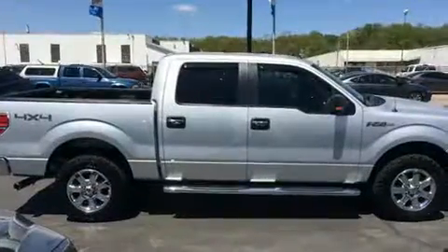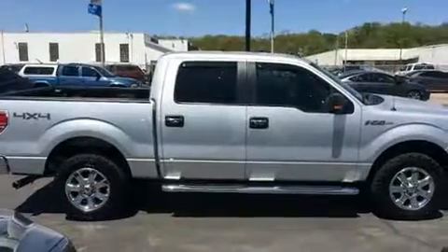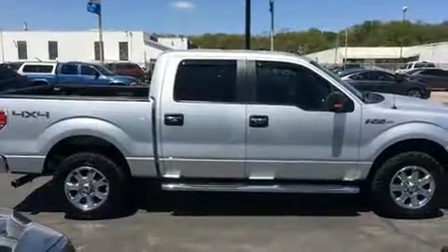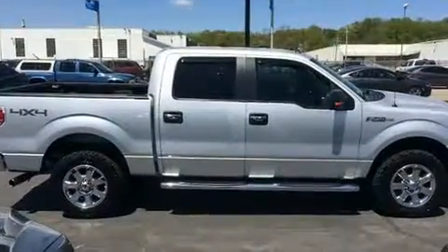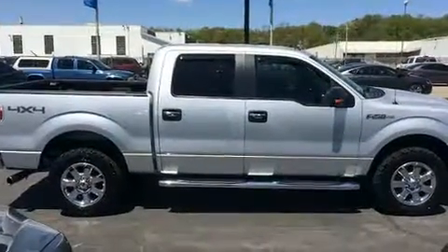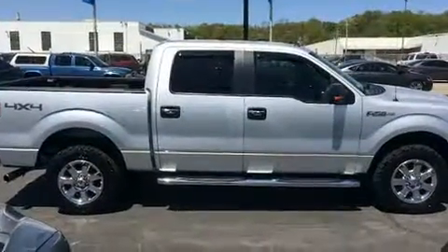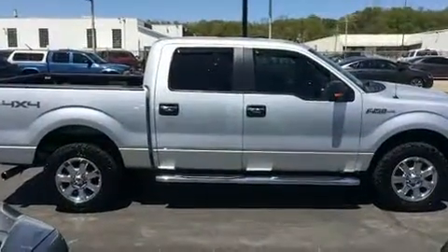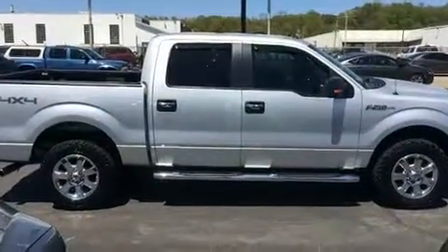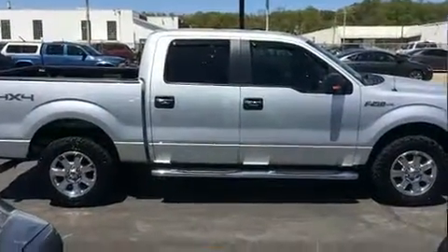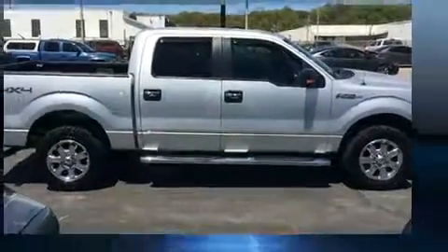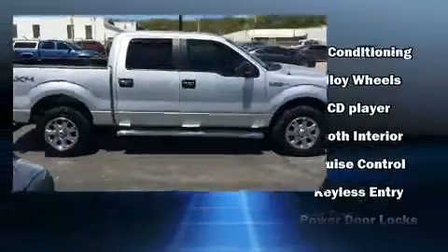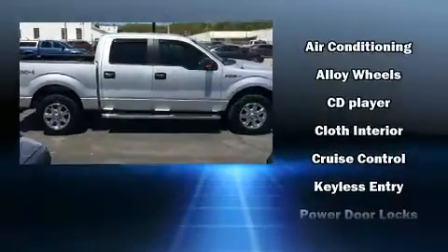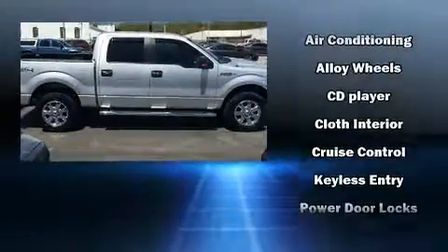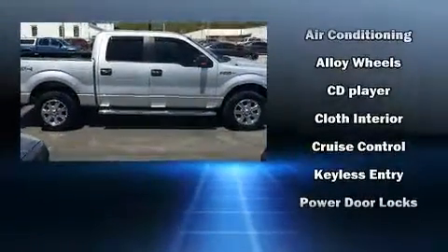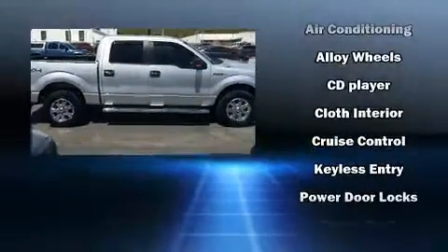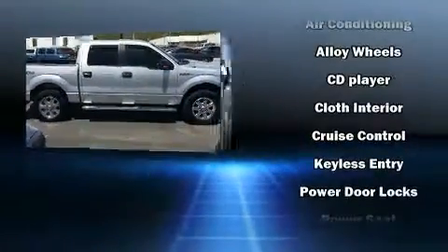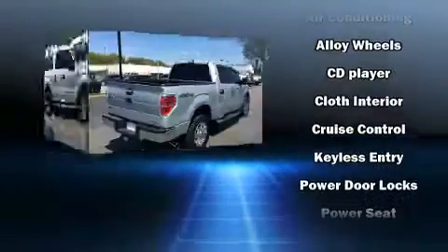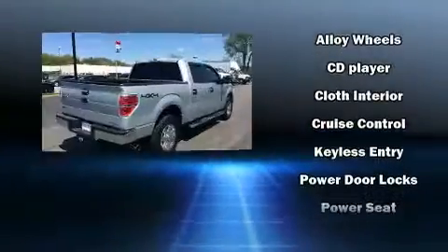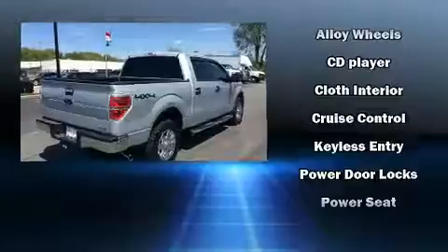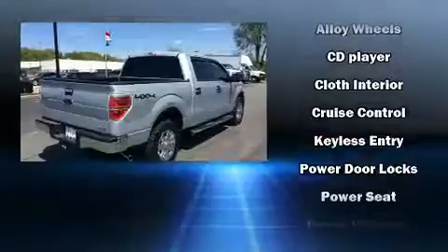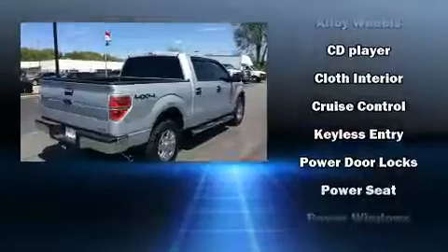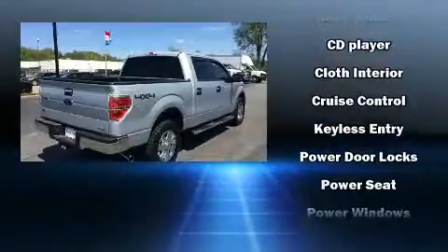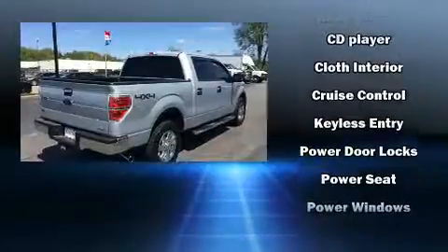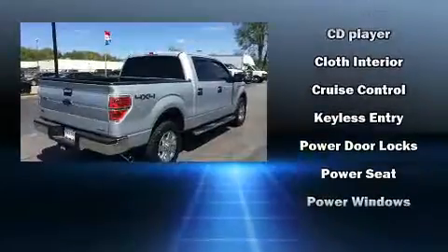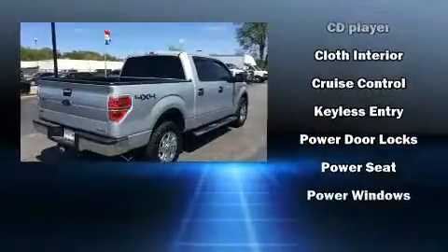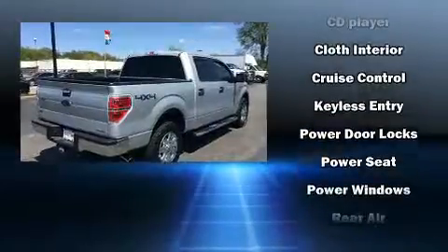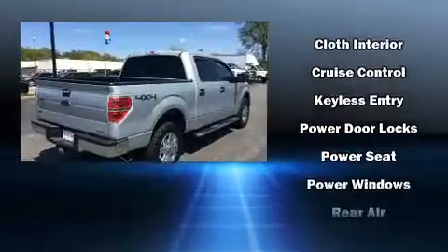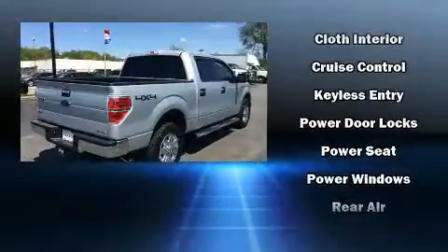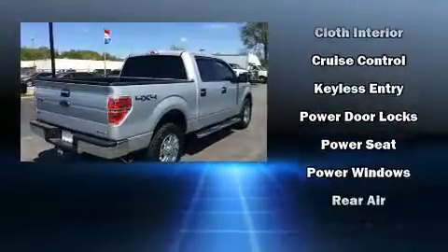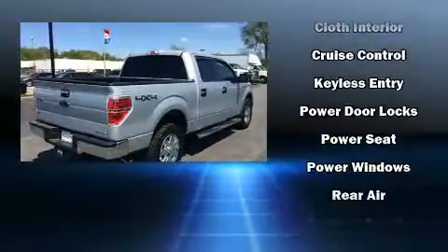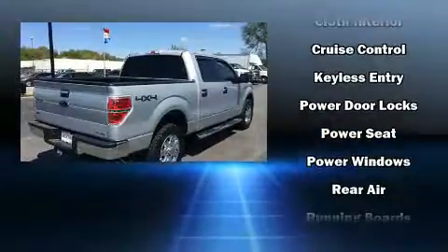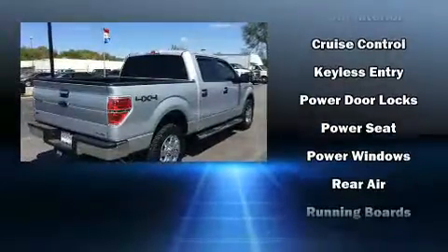Top features include remote keyless entry, a tachometer, a rear step bumper, and one-touch window functionality.